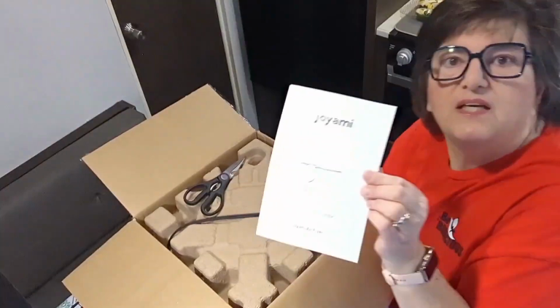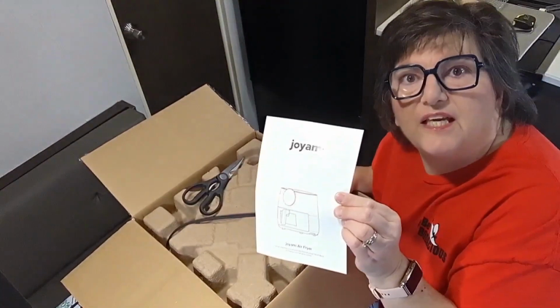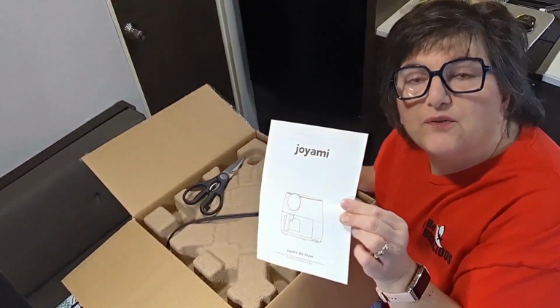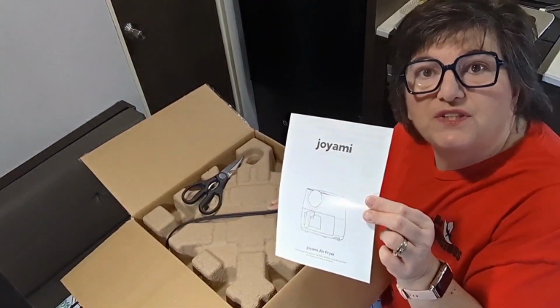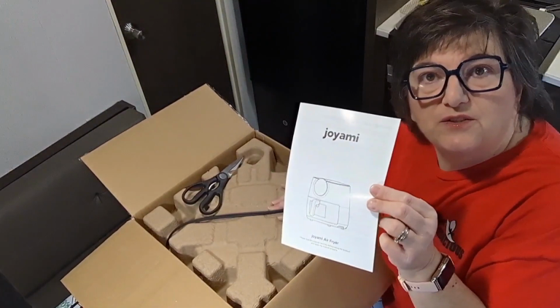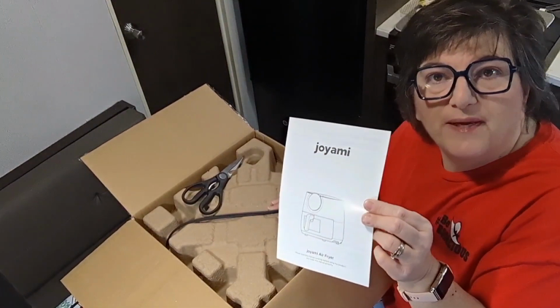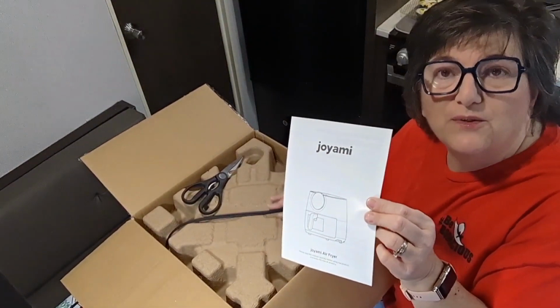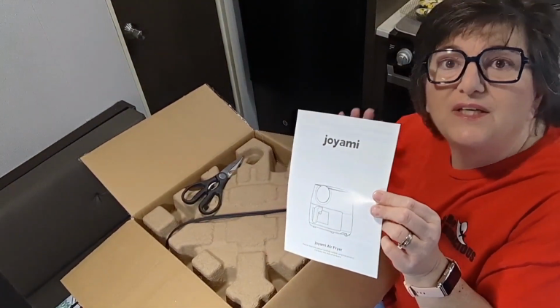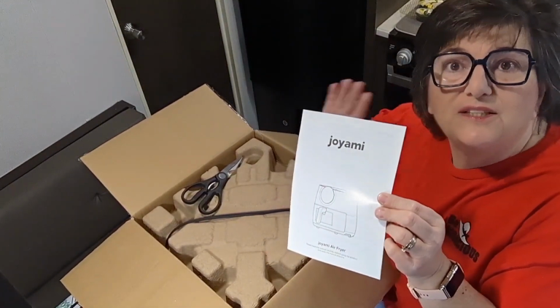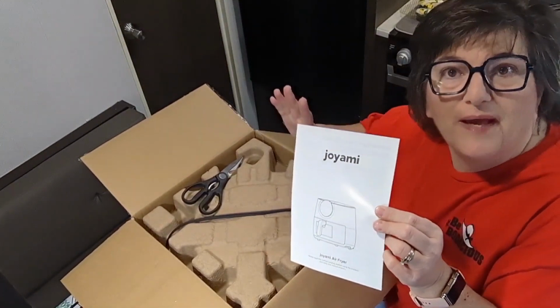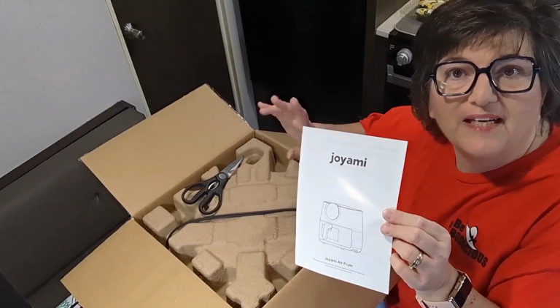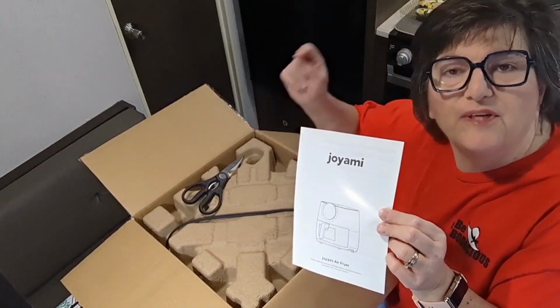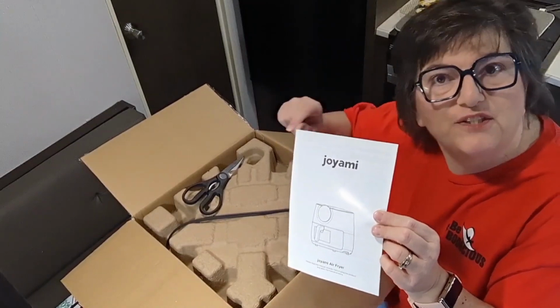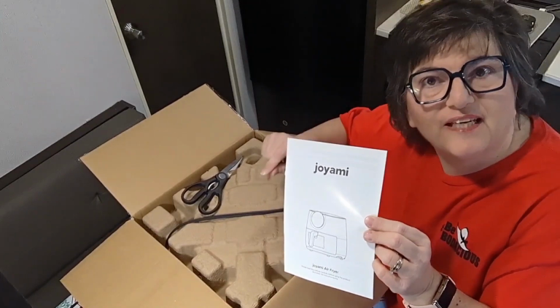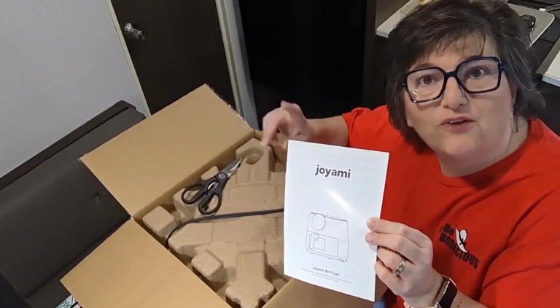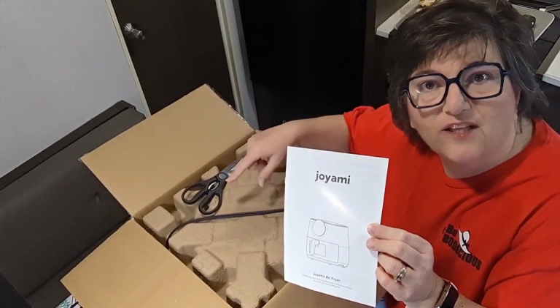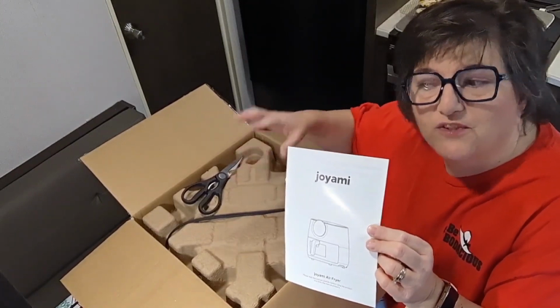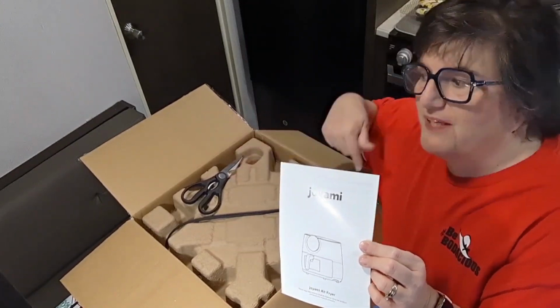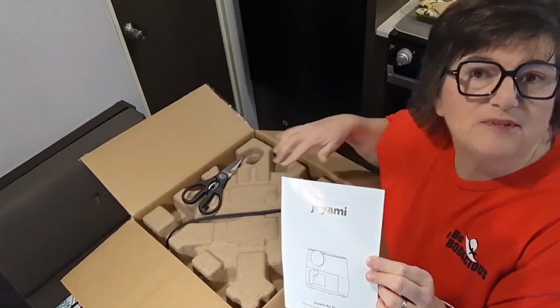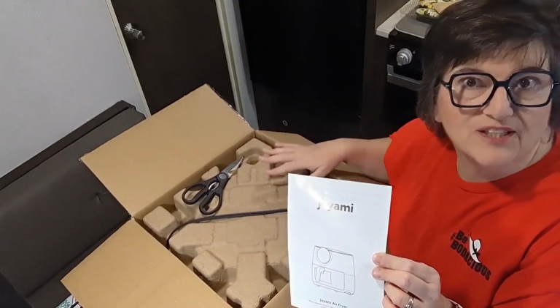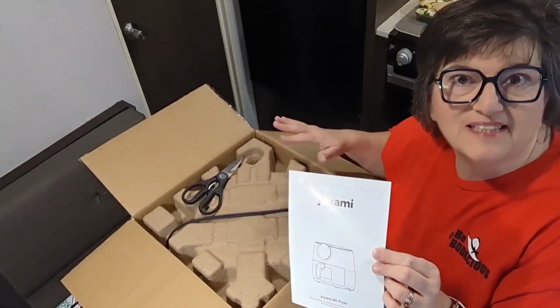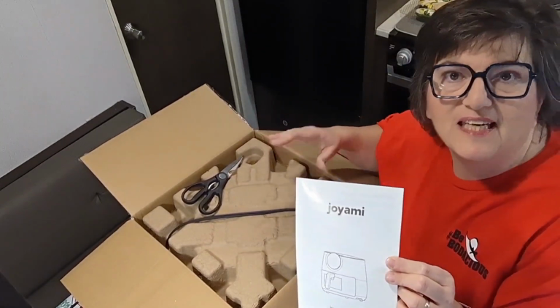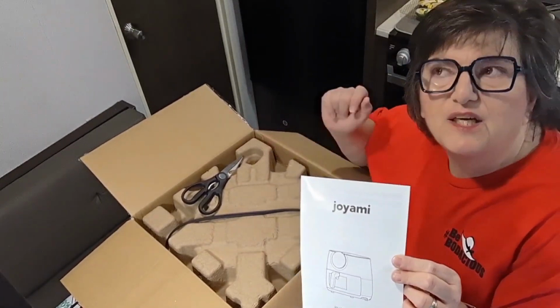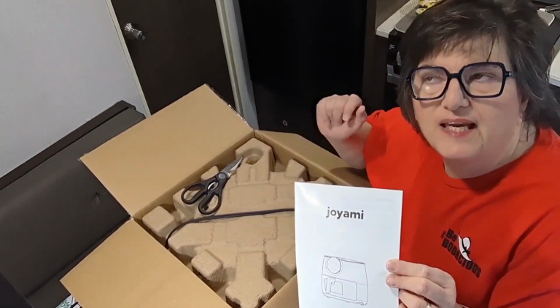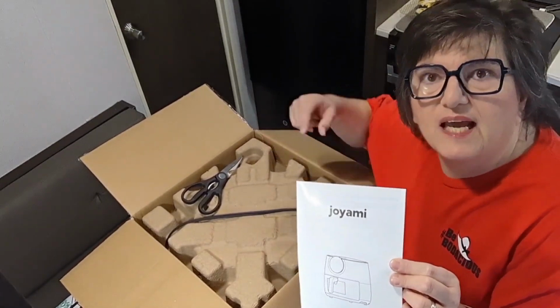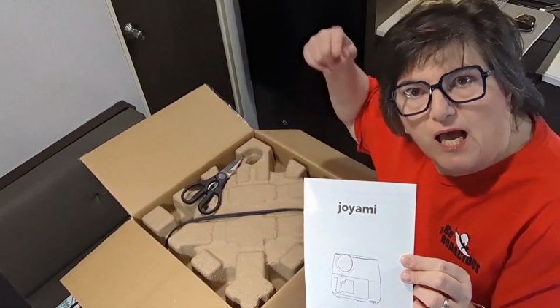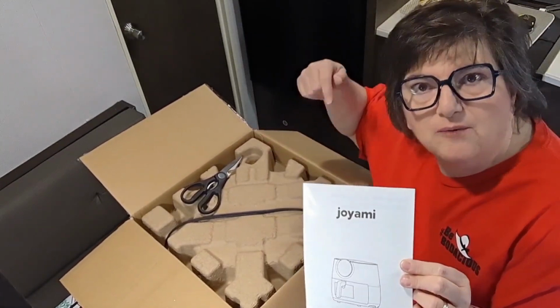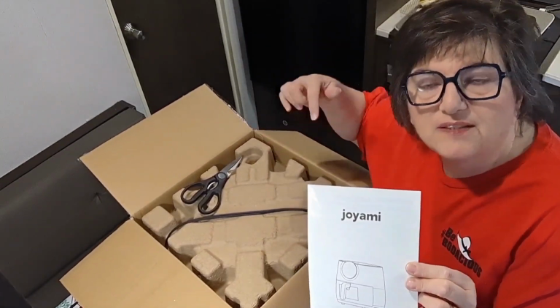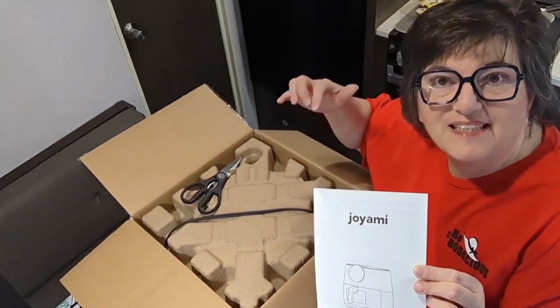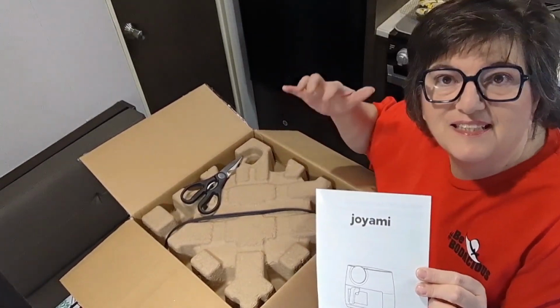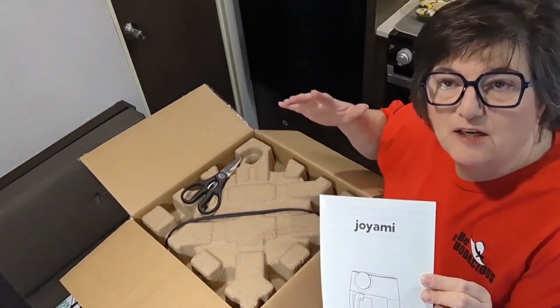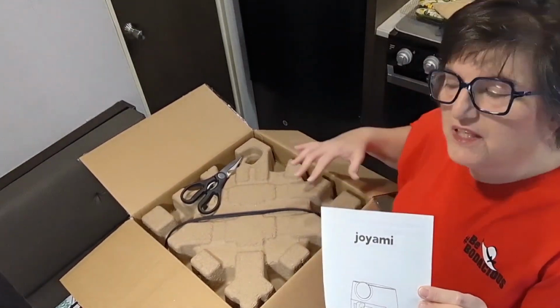If you lose the user manual, don't panic because you can download another one from the Amazon listing. I'm going to link this down below.